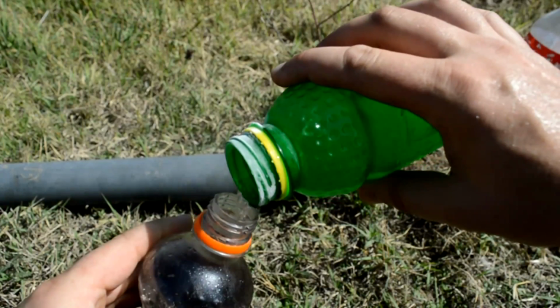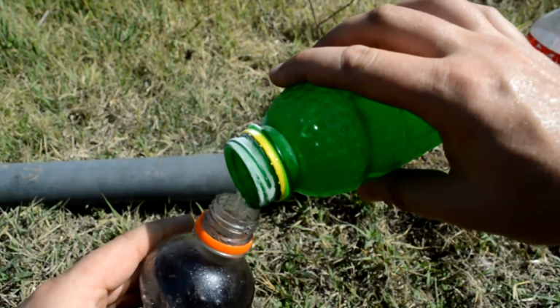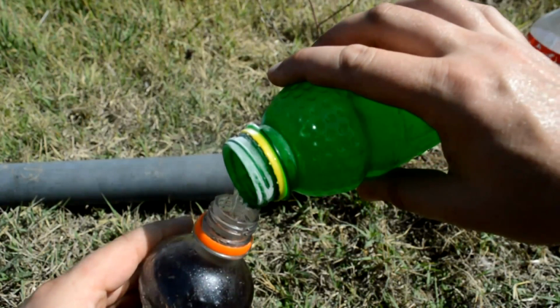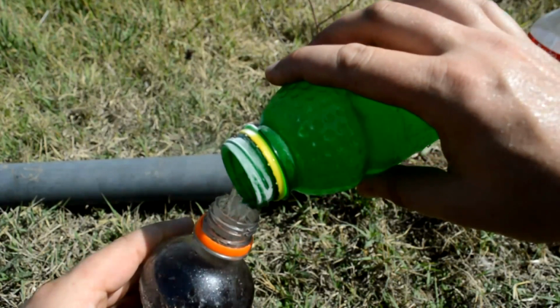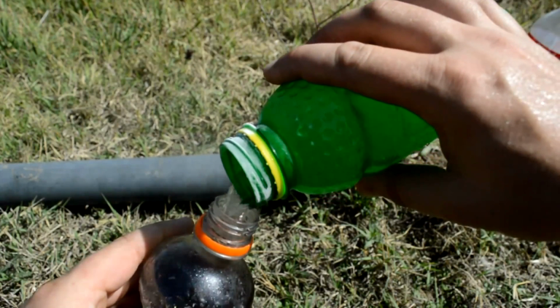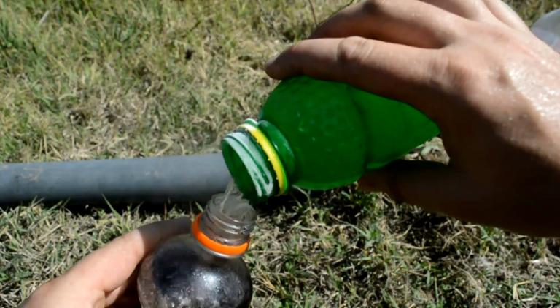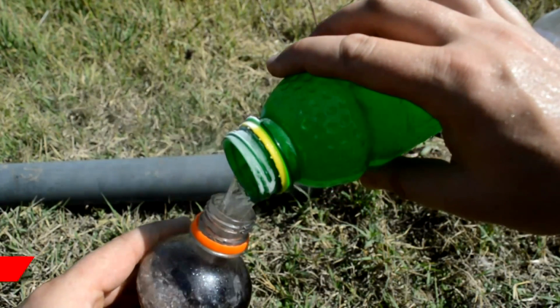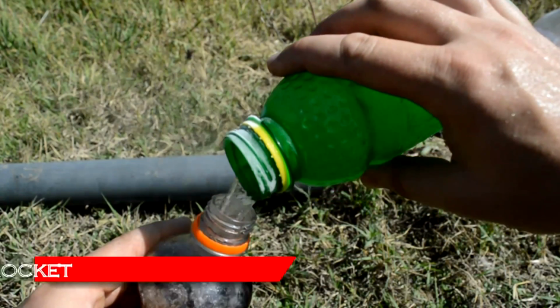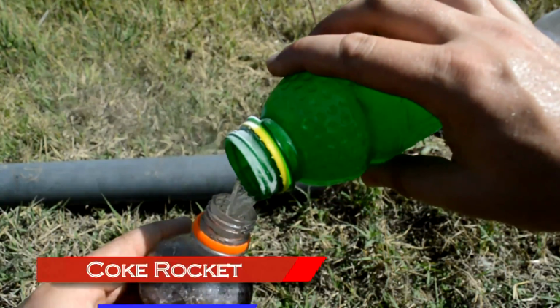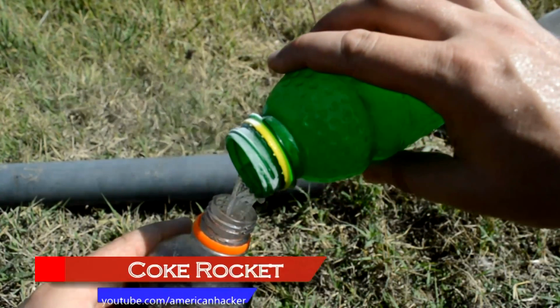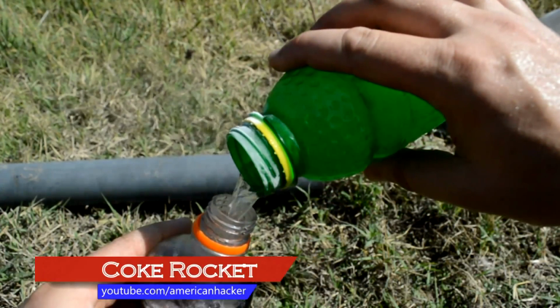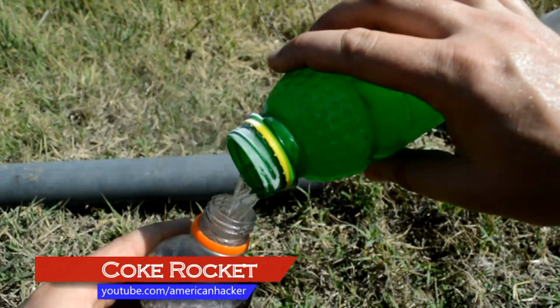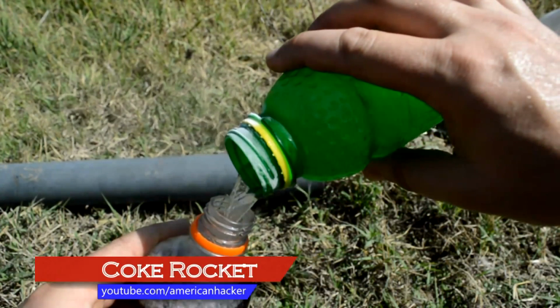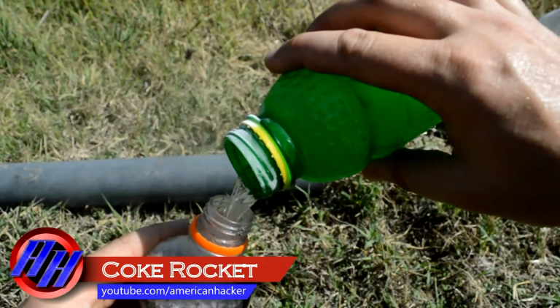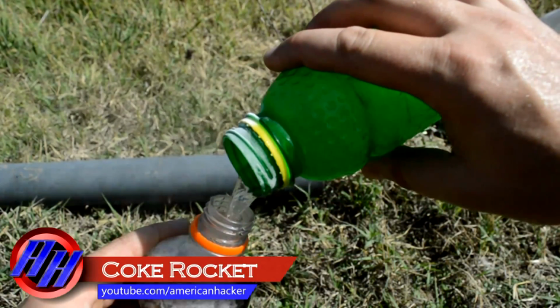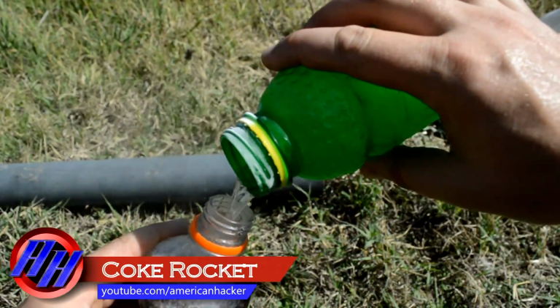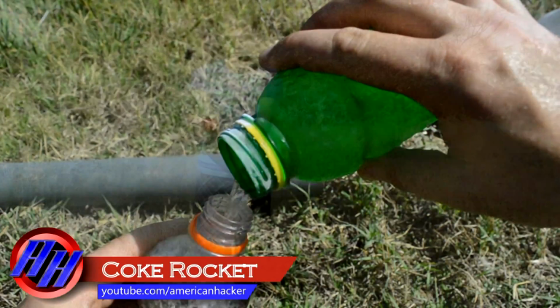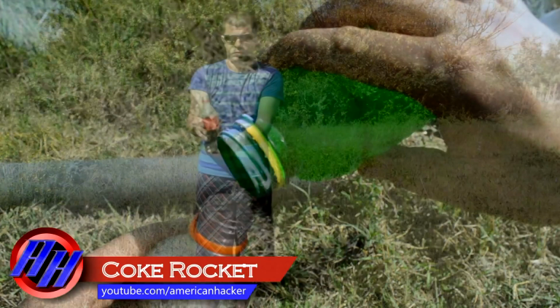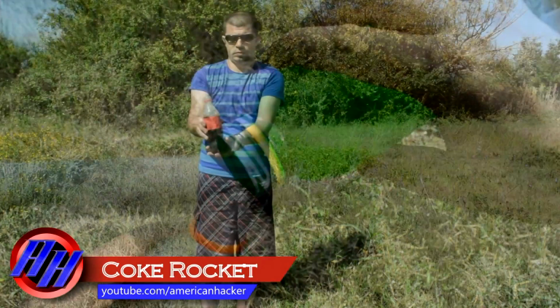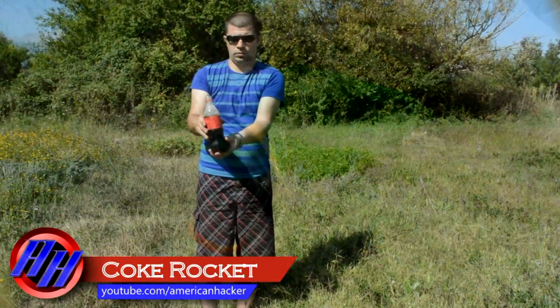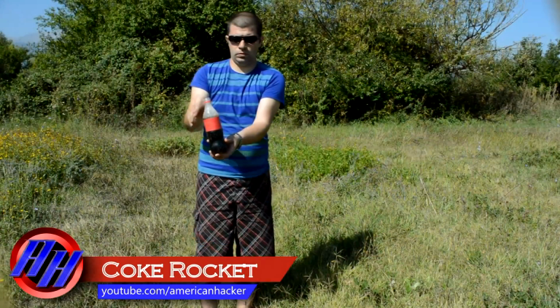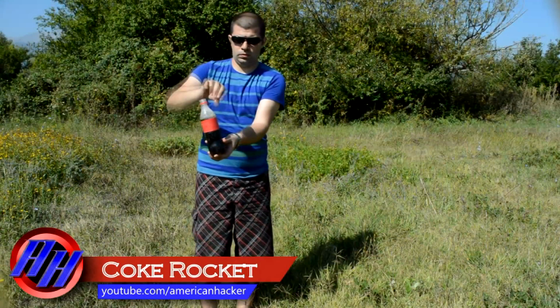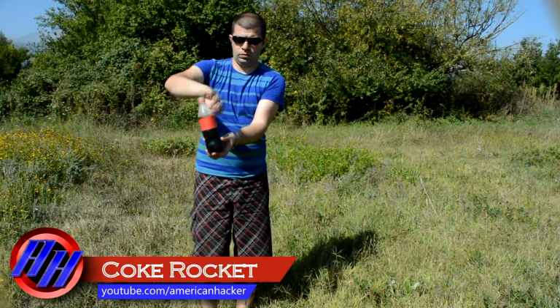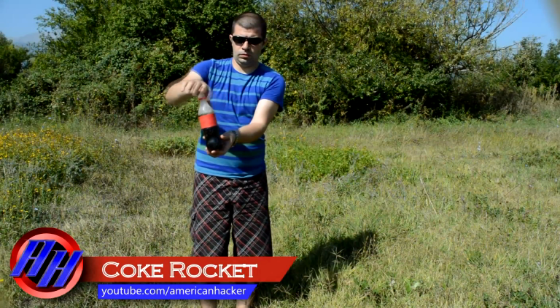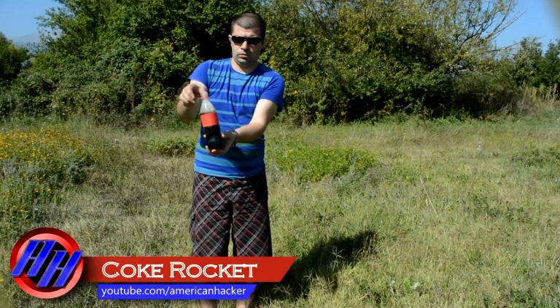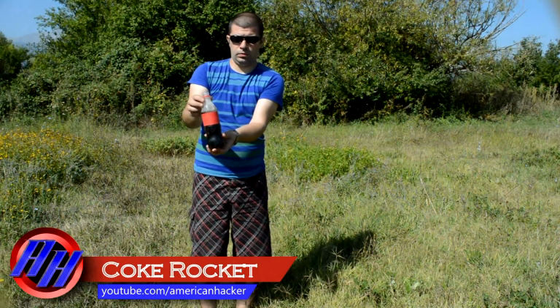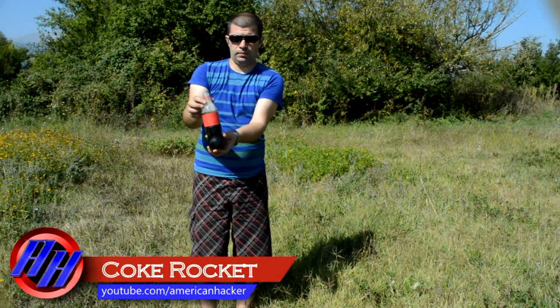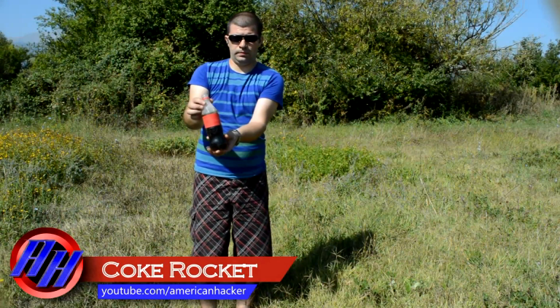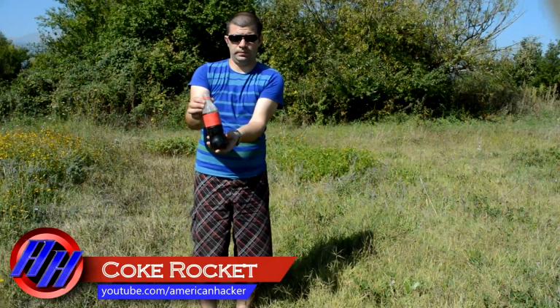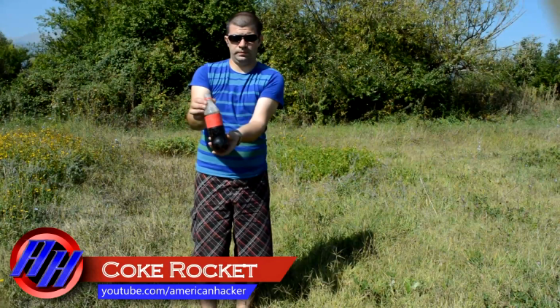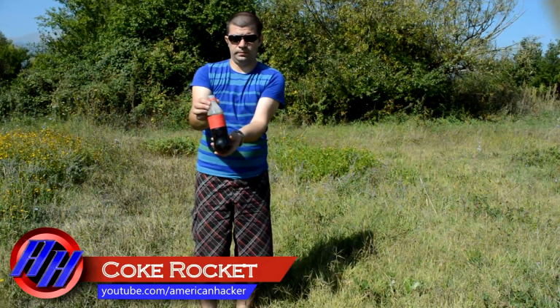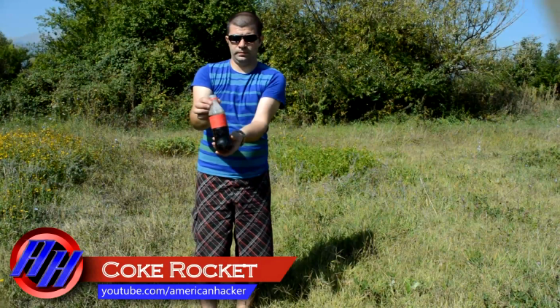What happens when you mix coke plus propane gas? Awesome coke rocket!